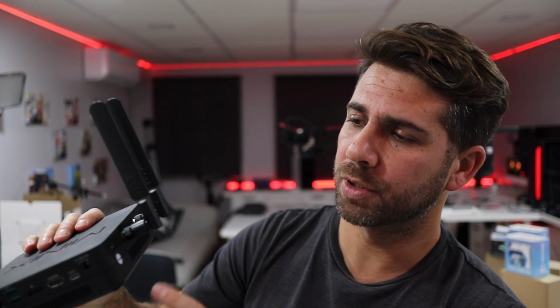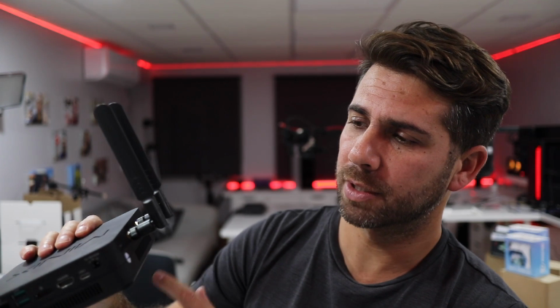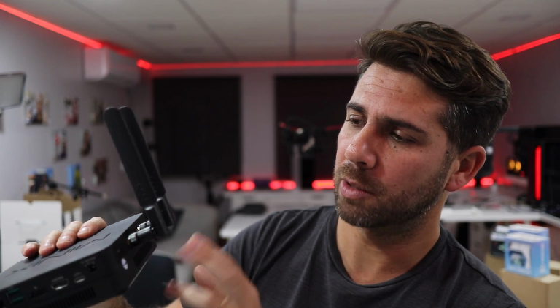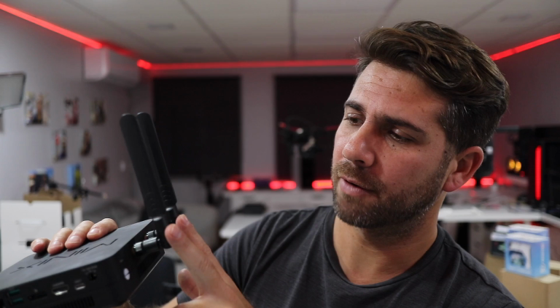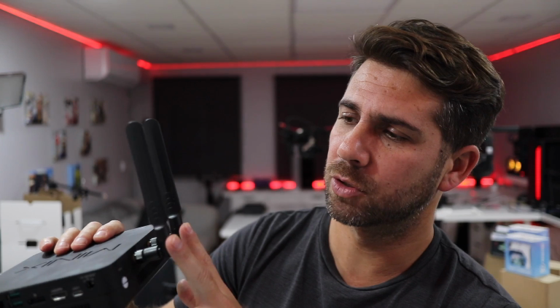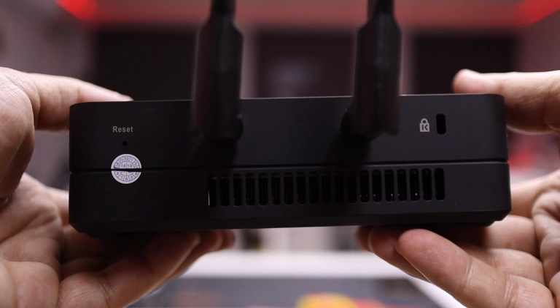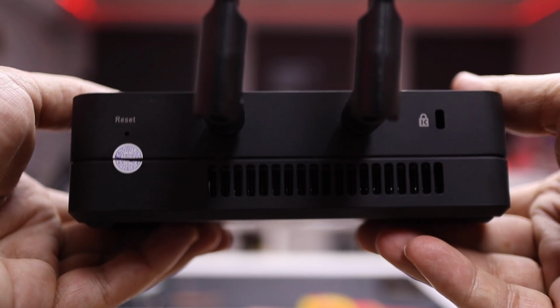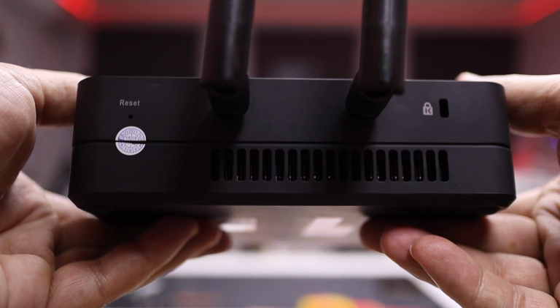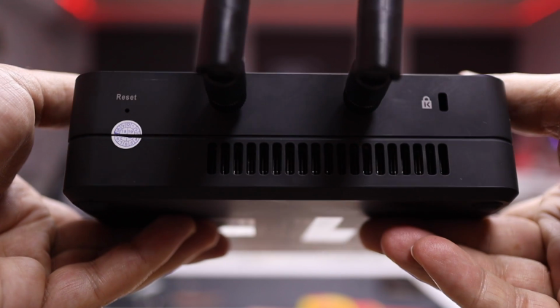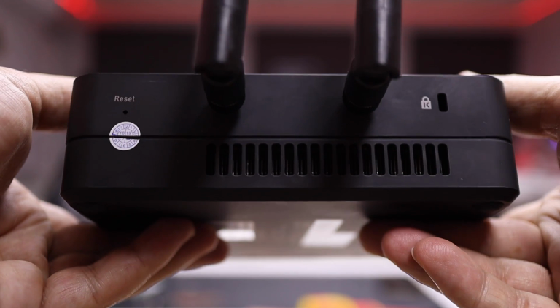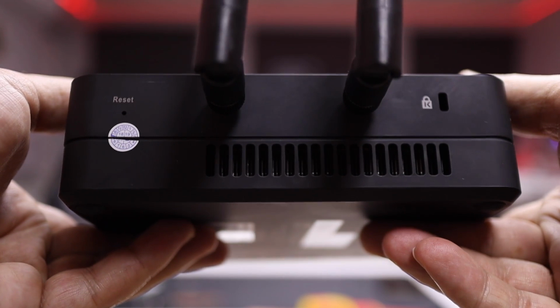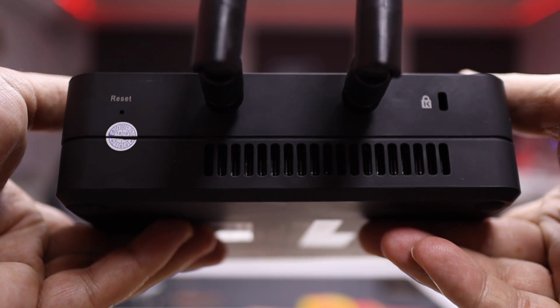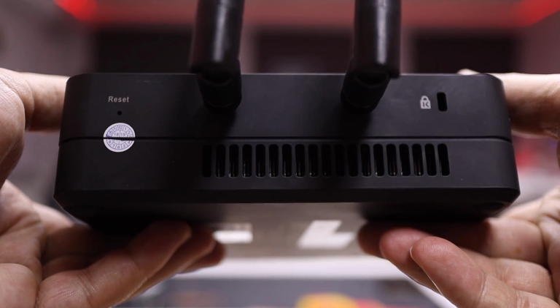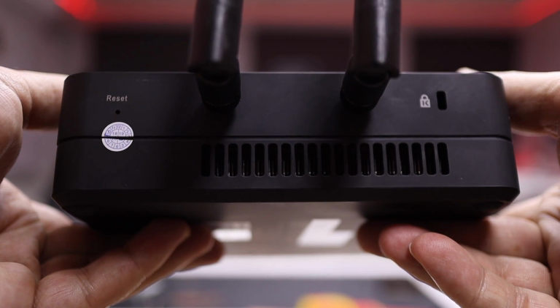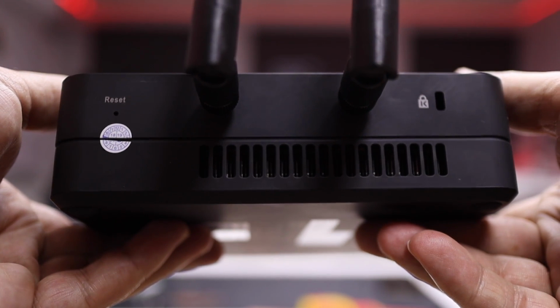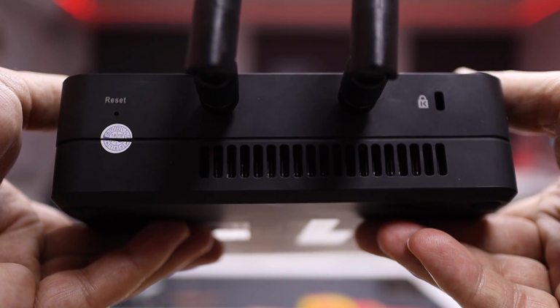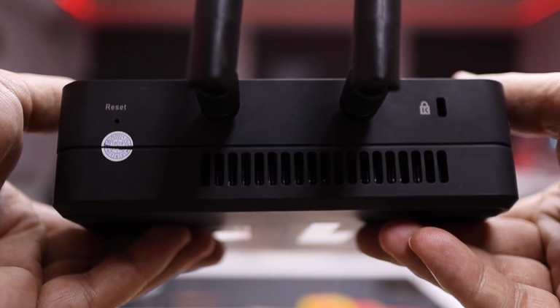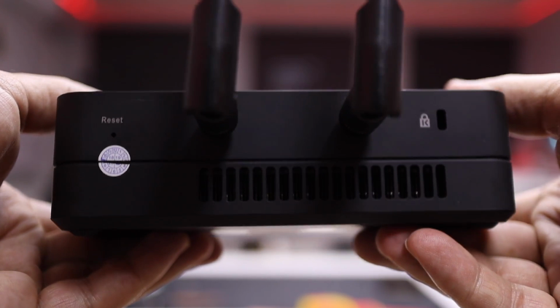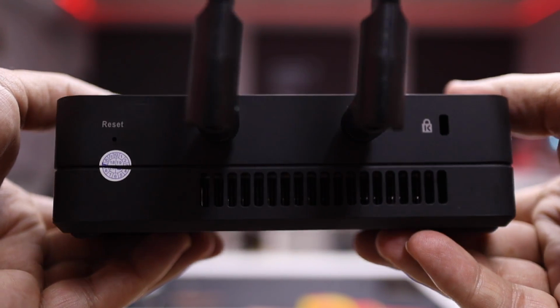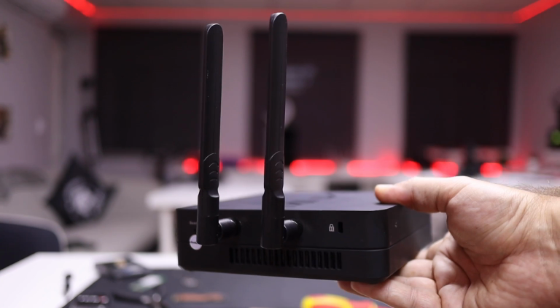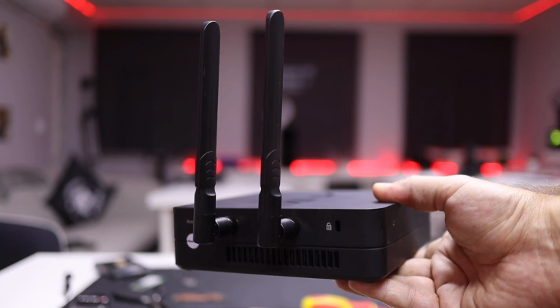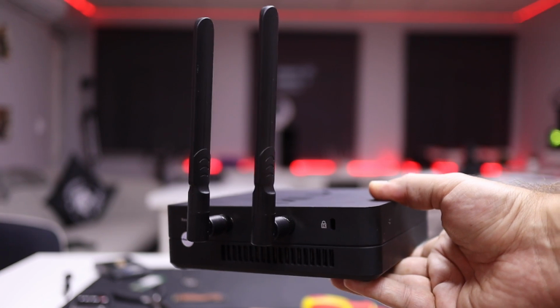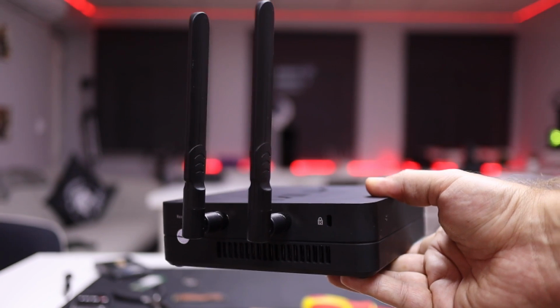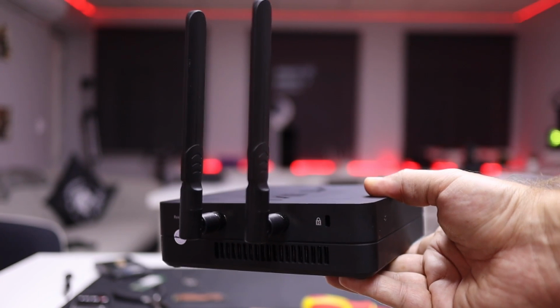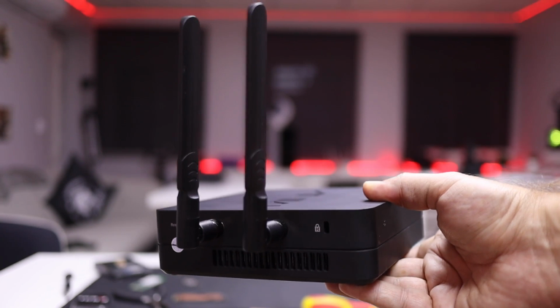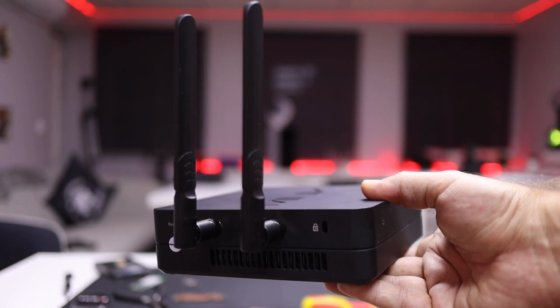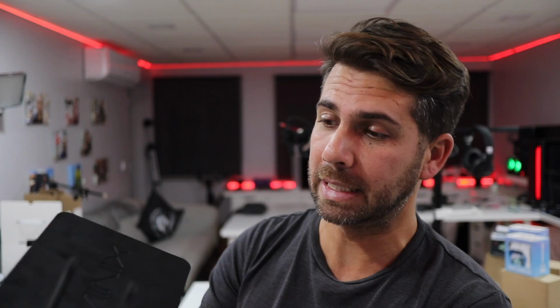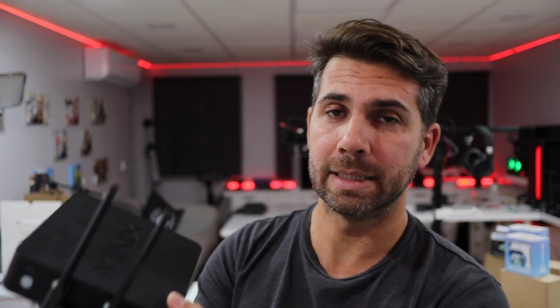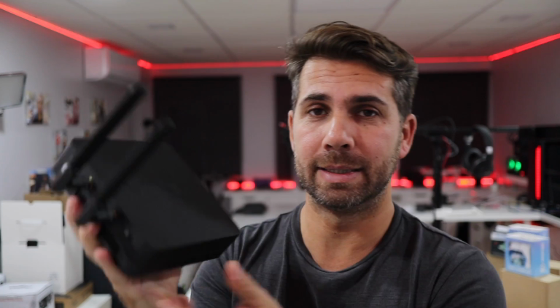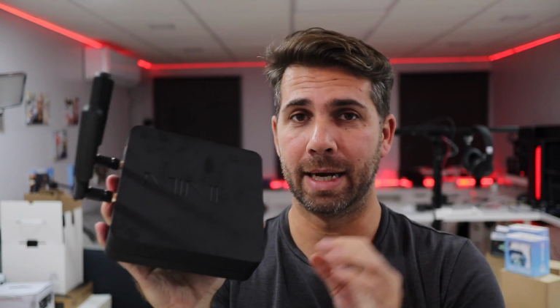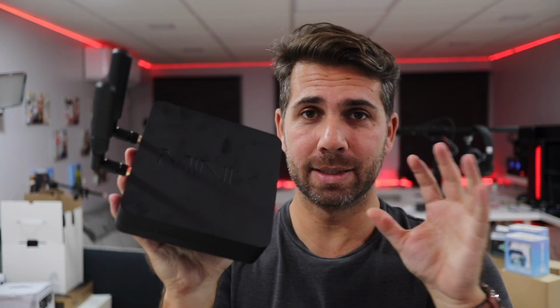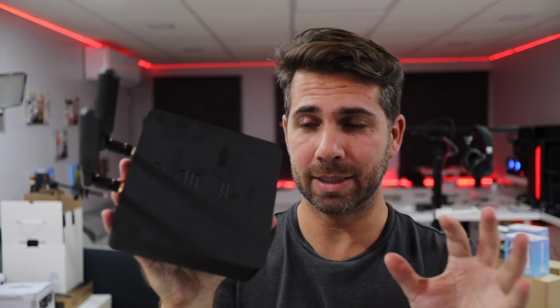On the other side, we have two SMA antennas, a reset switch, and also a Kensington lock — and basically that is it.